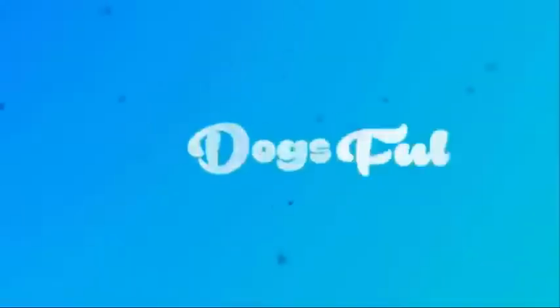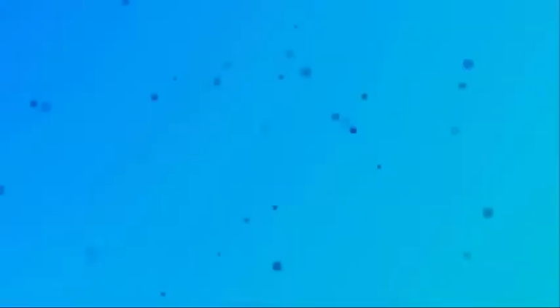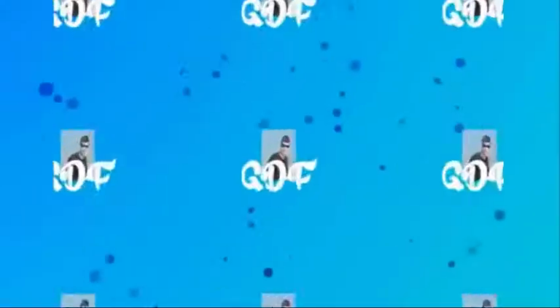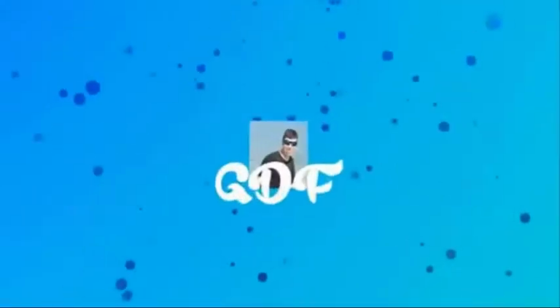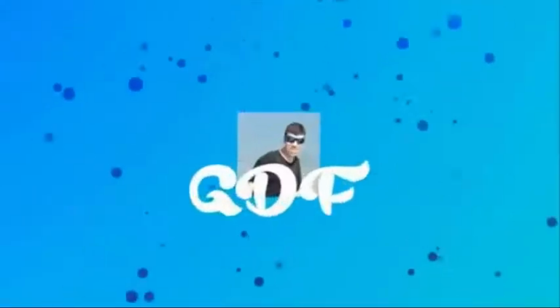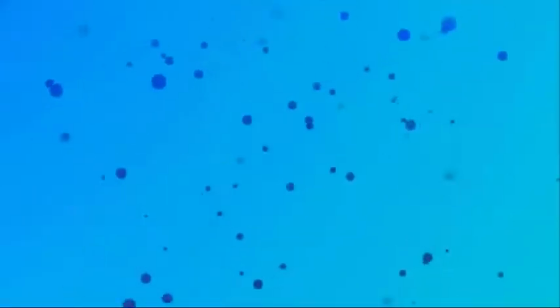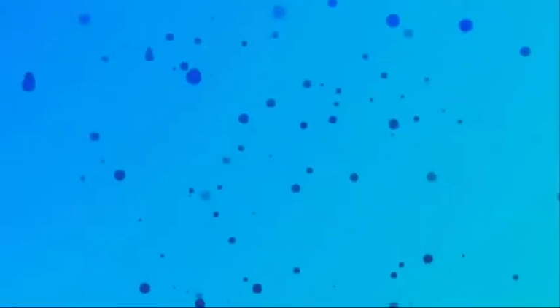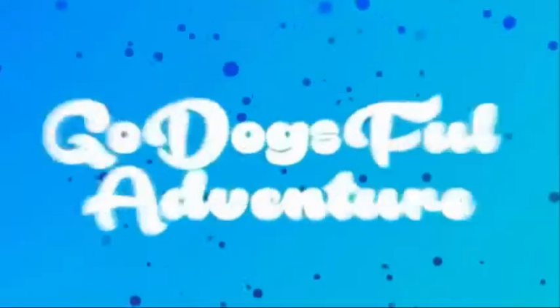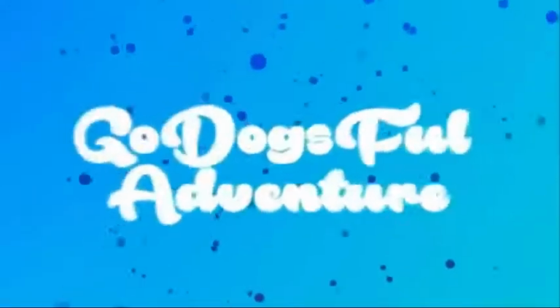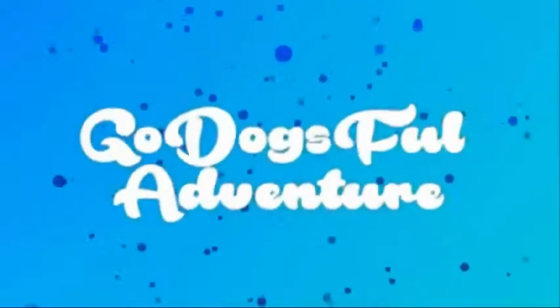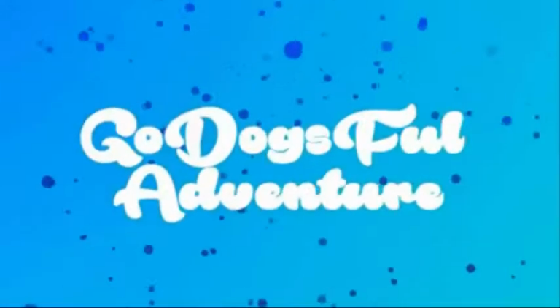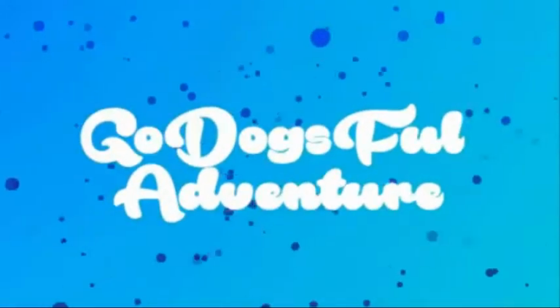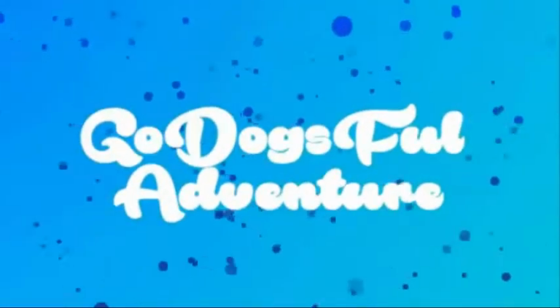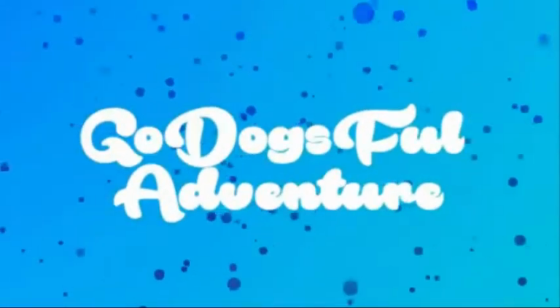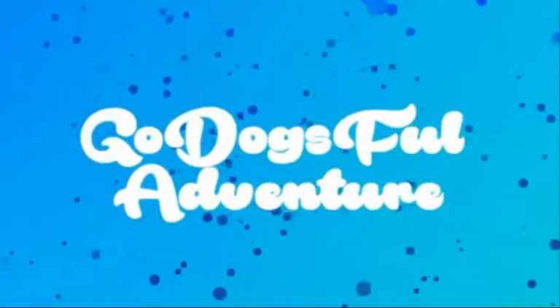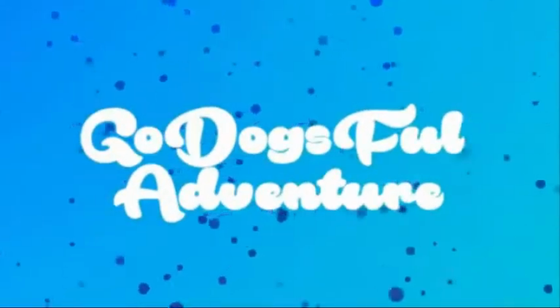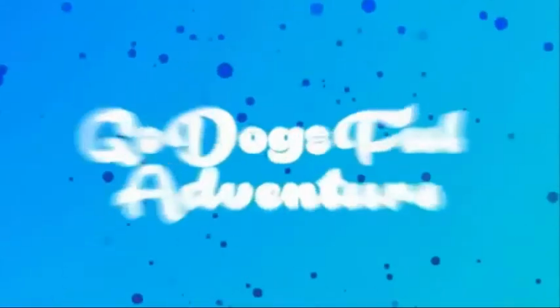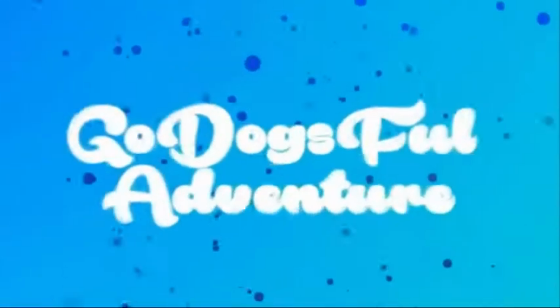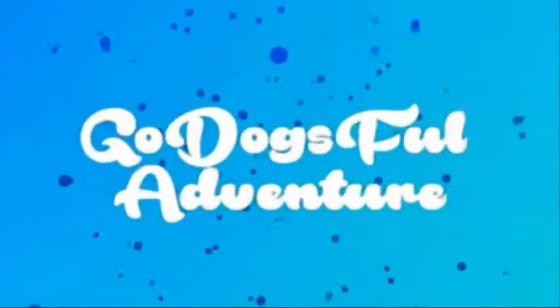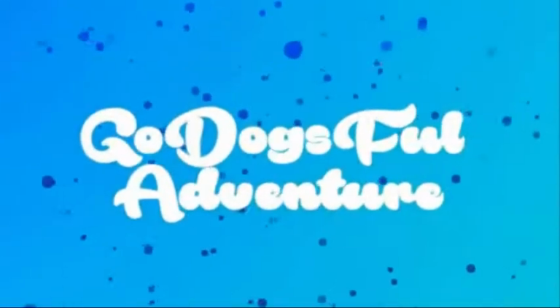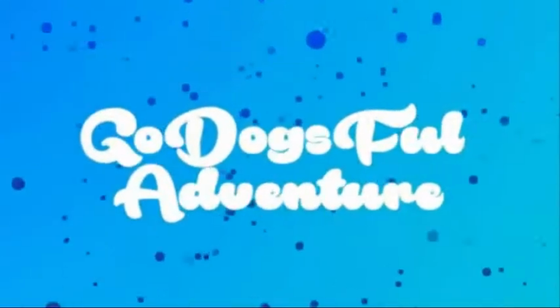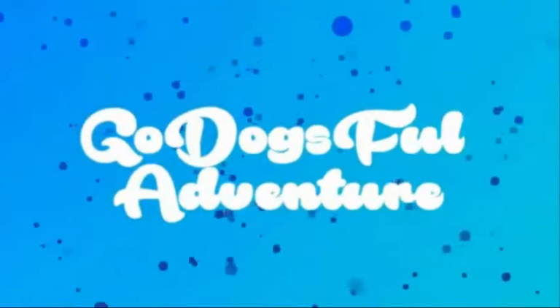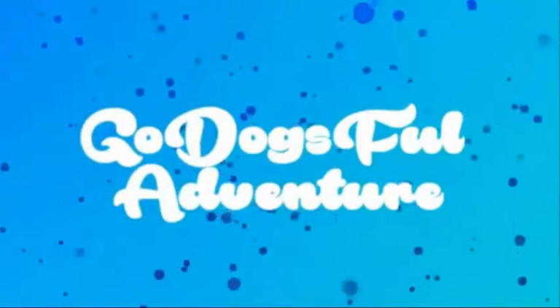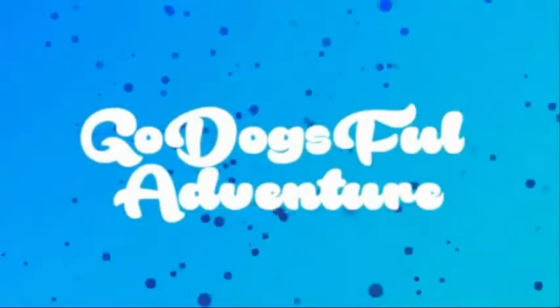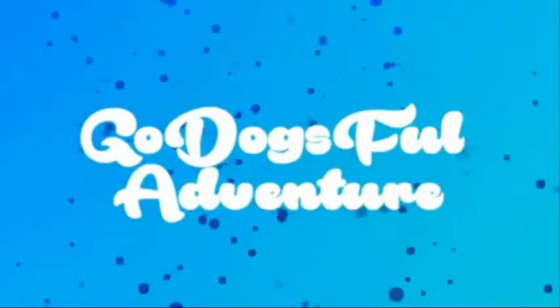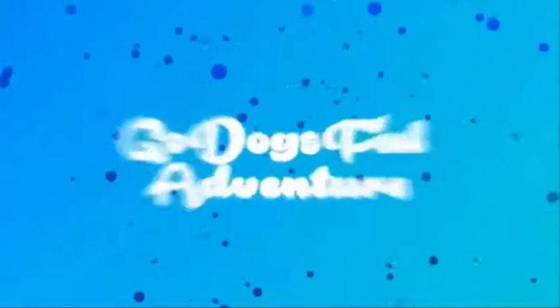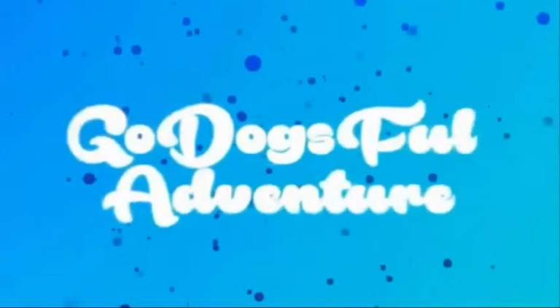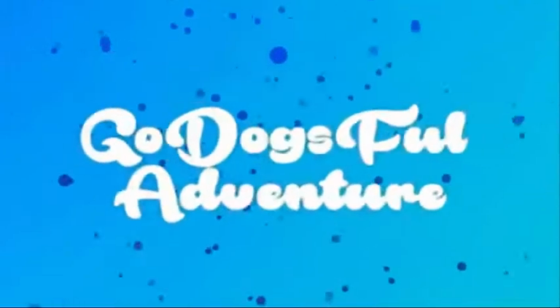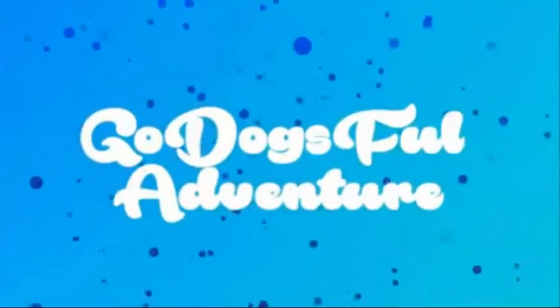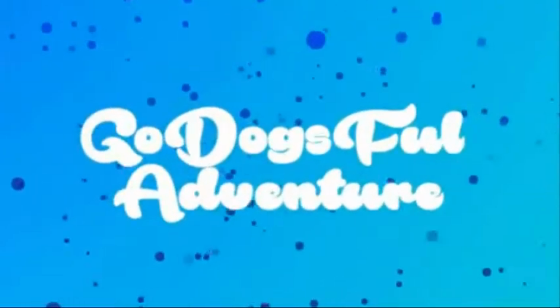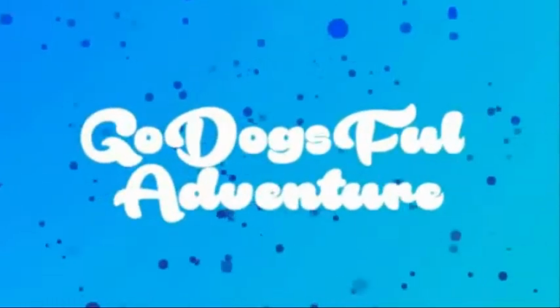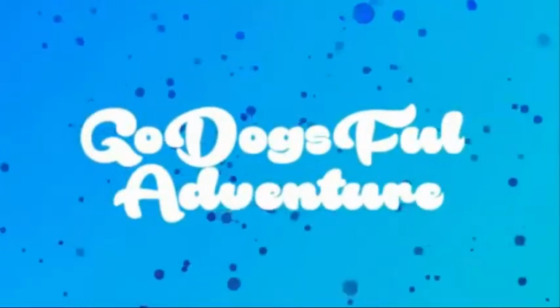This is my vlog channel, check out my main channel, it's GoDogs4W.